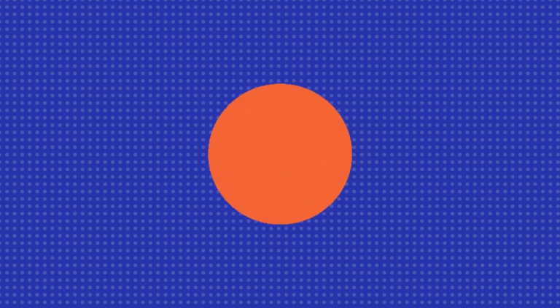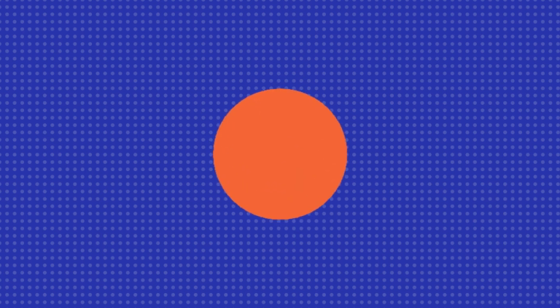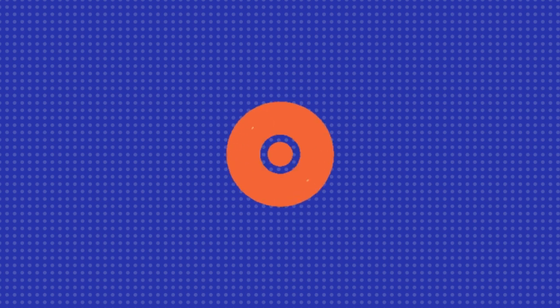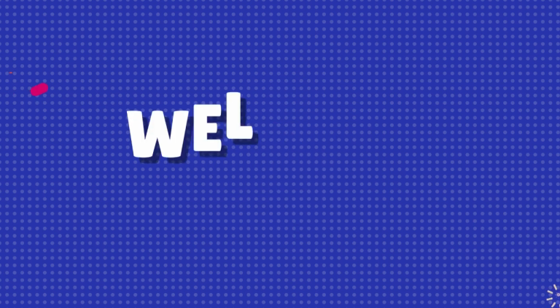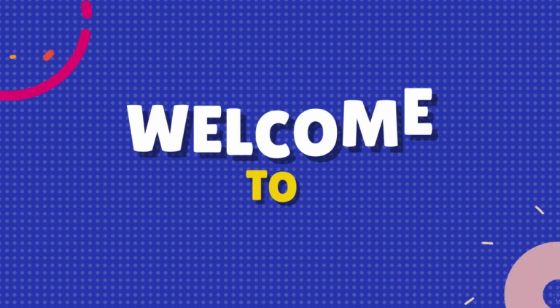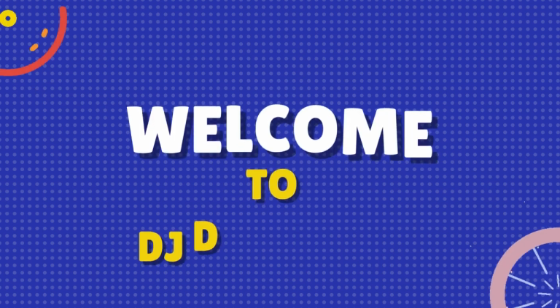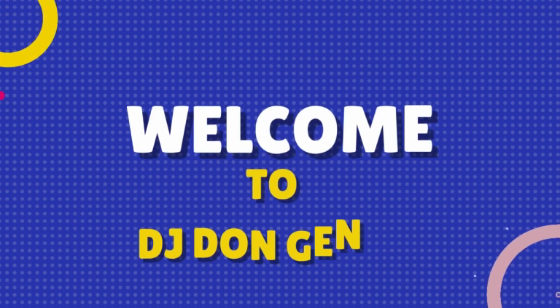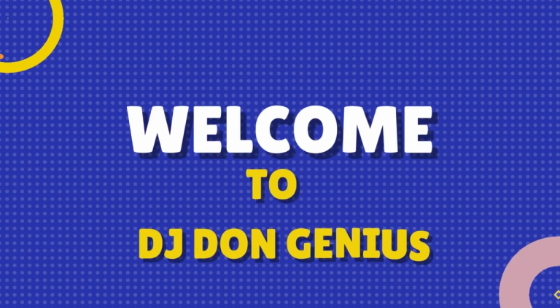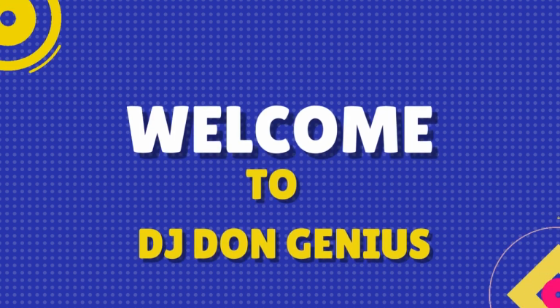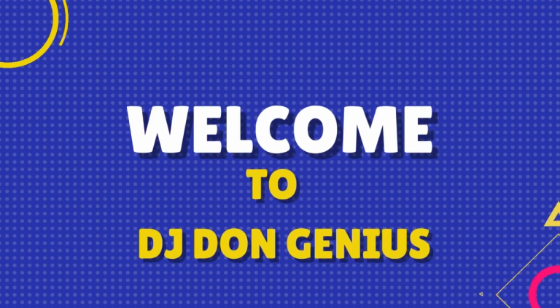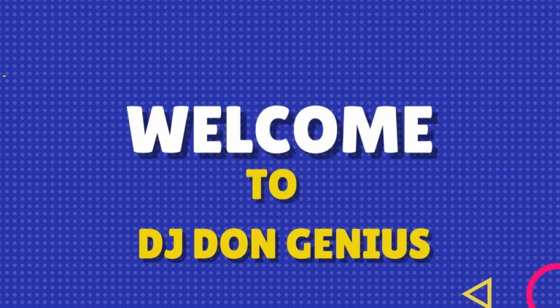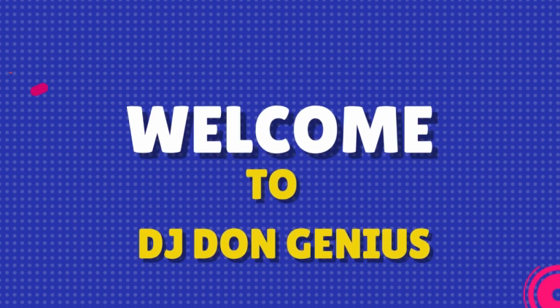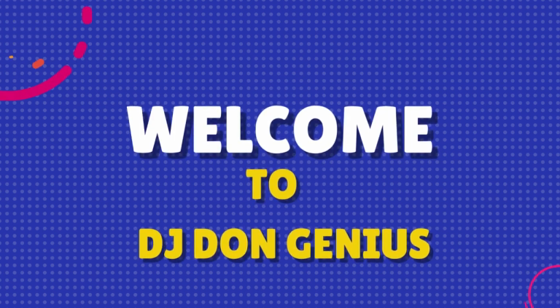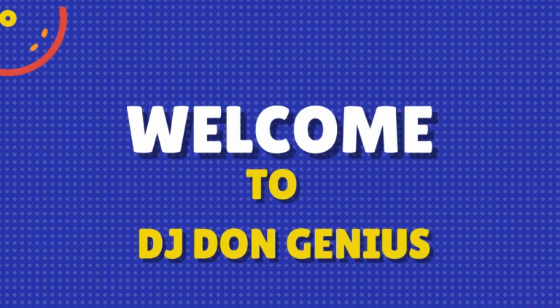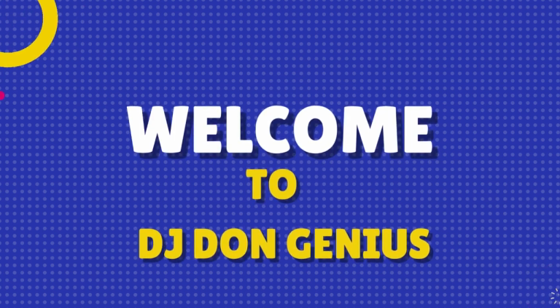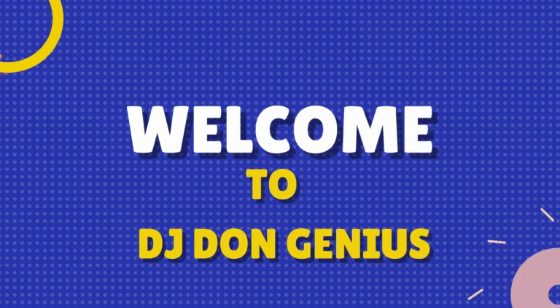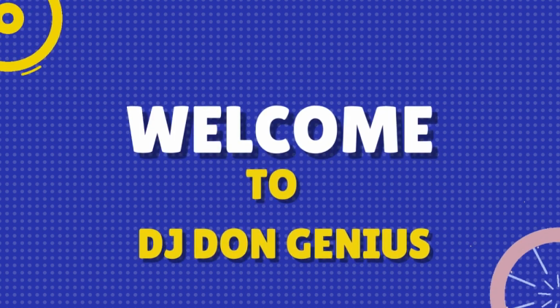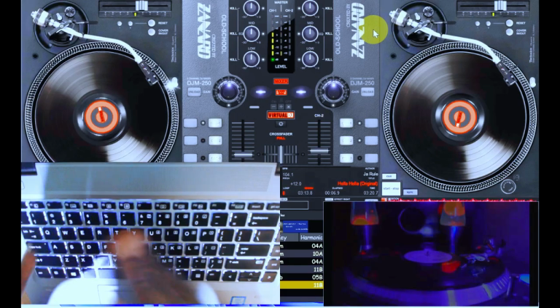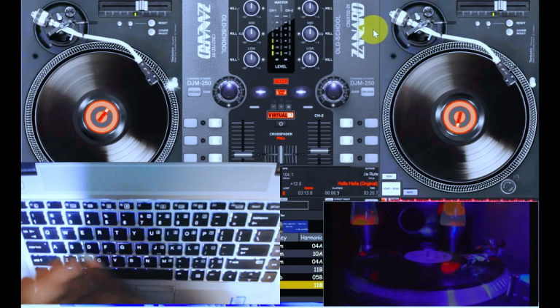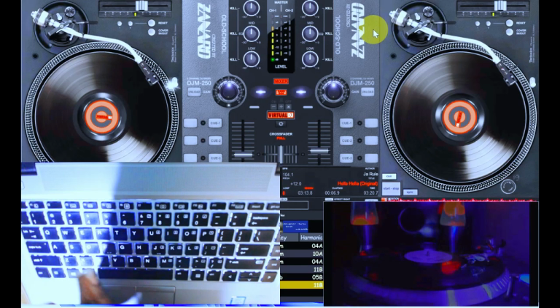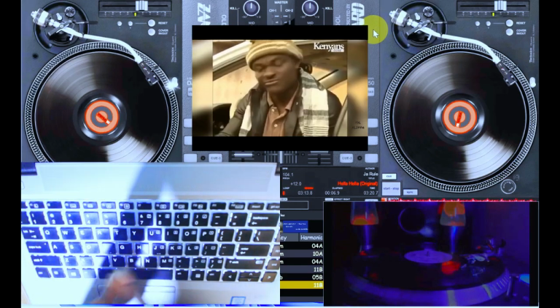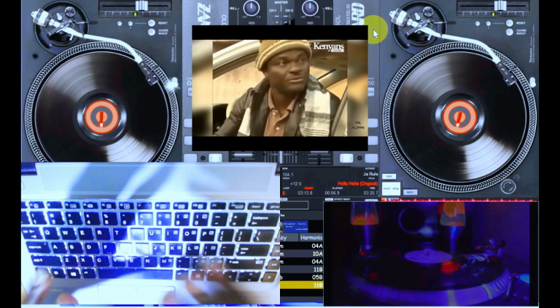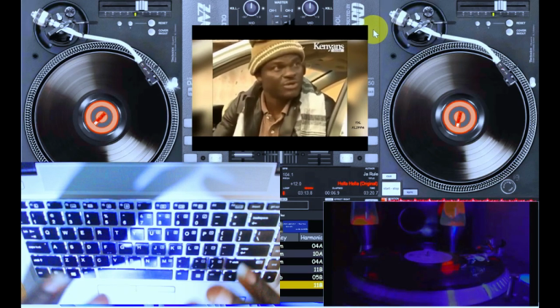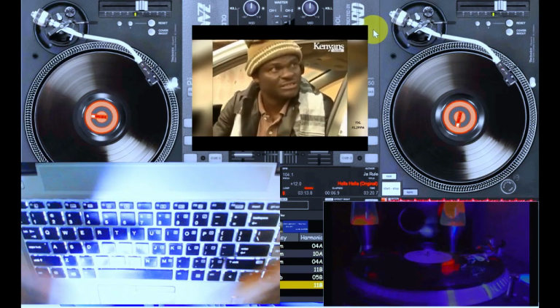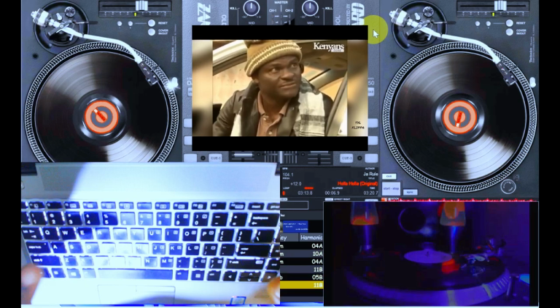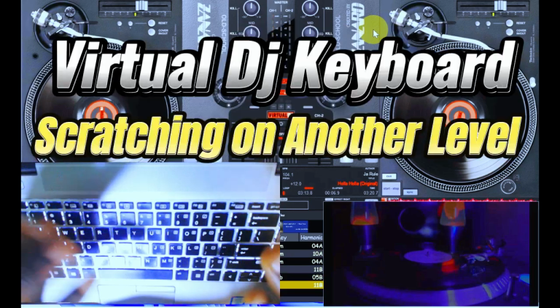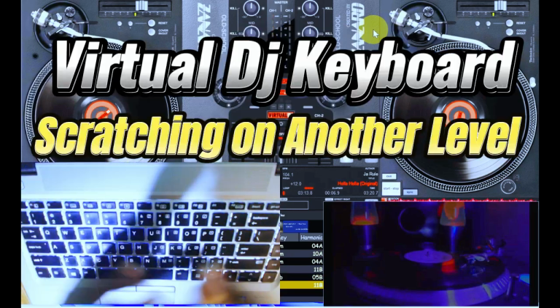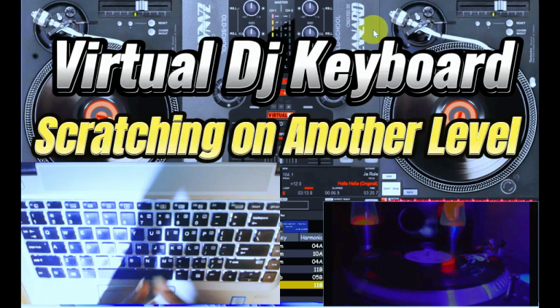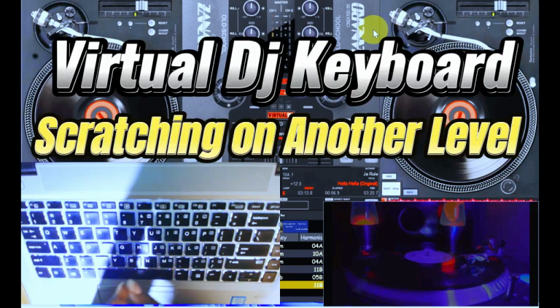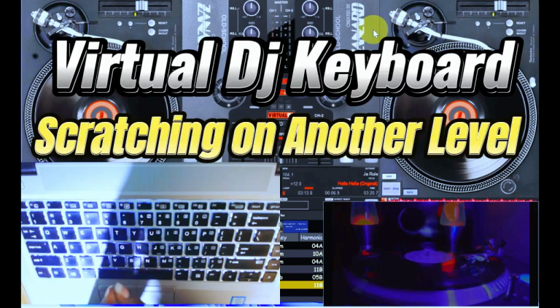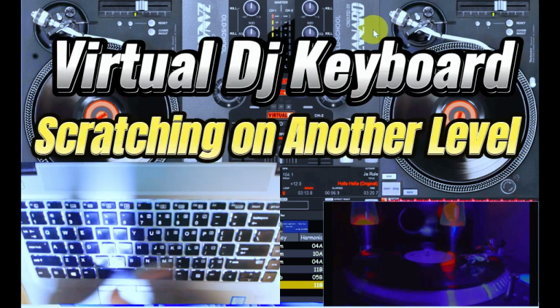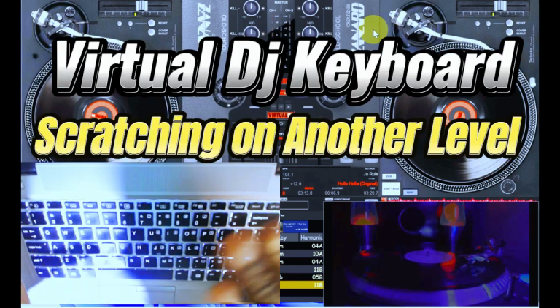Hello and welcome back again in my wonderful community. In today's video we are going to be looking at another level of scratches.